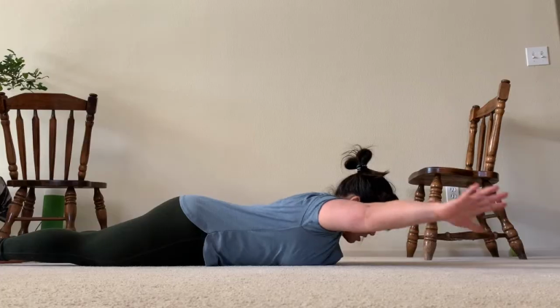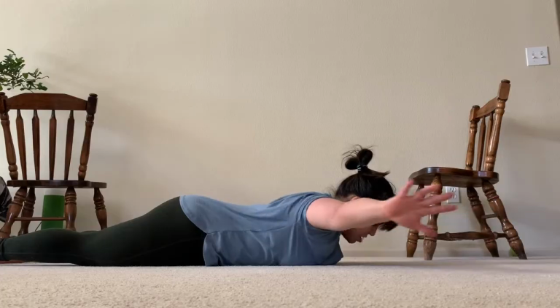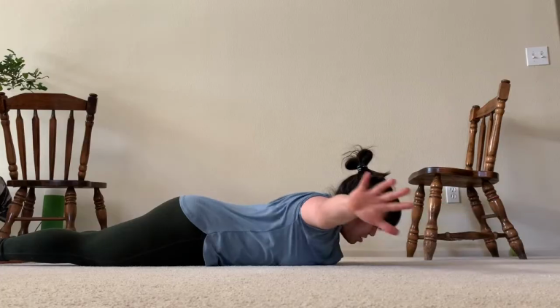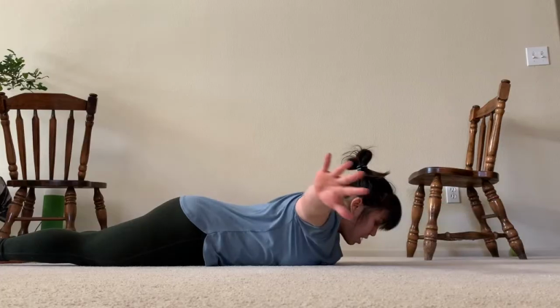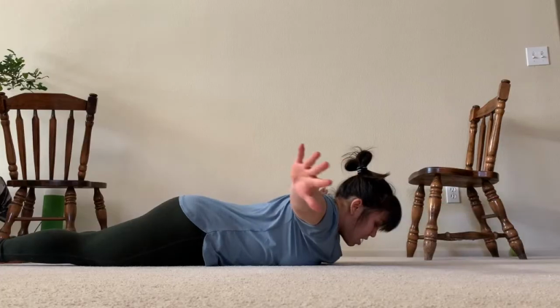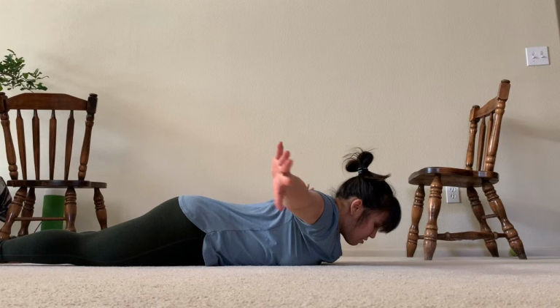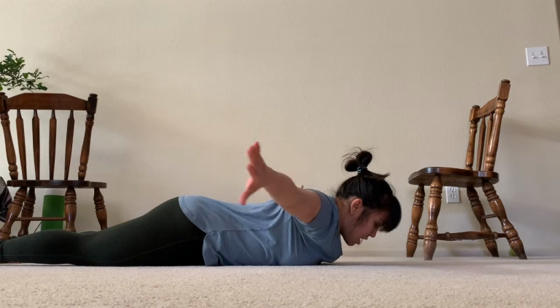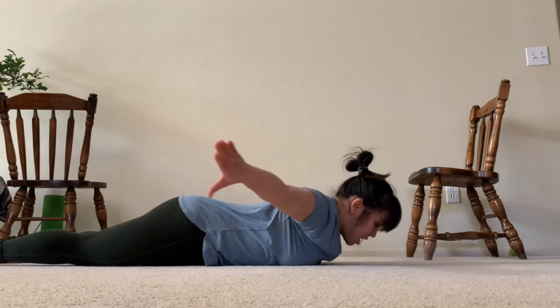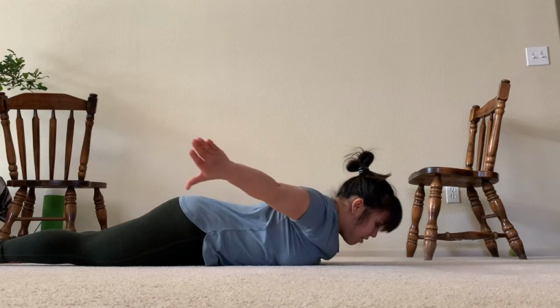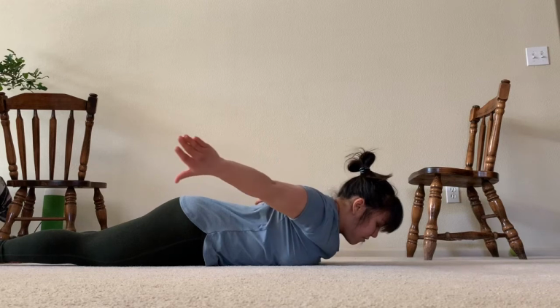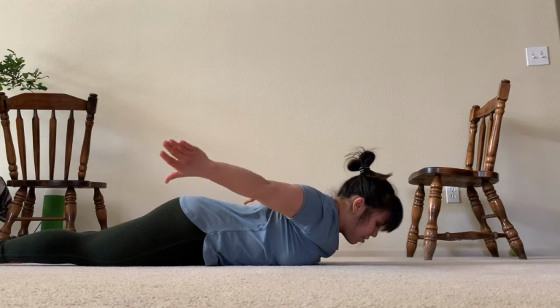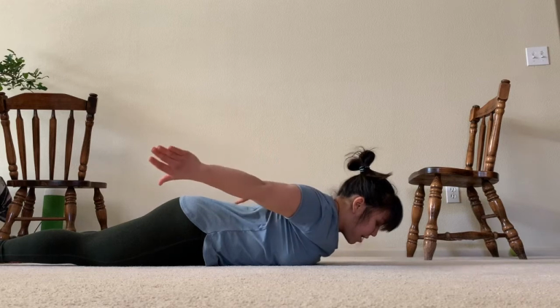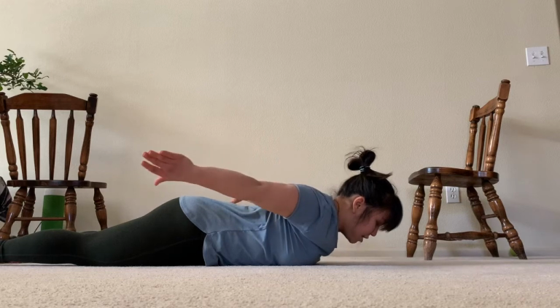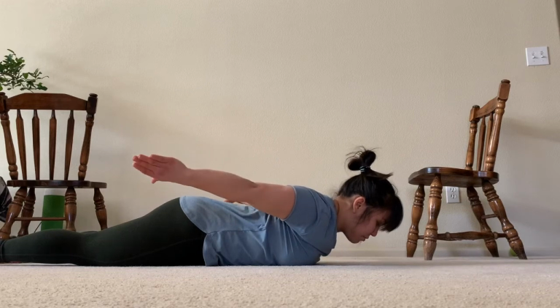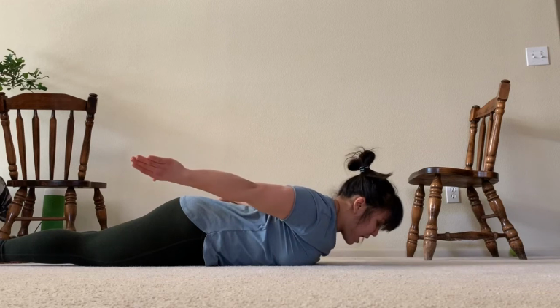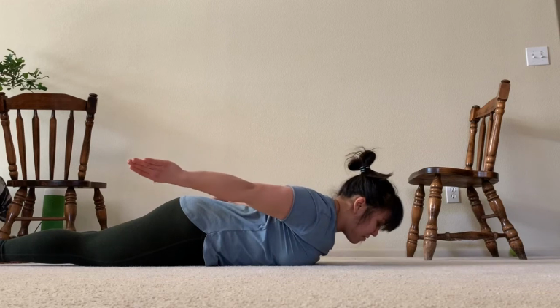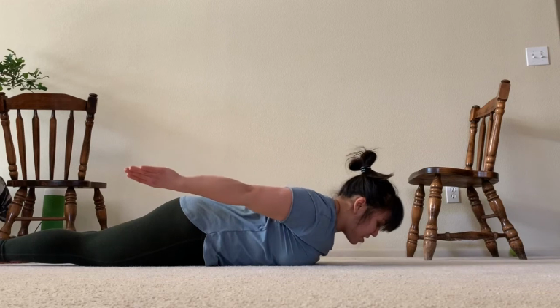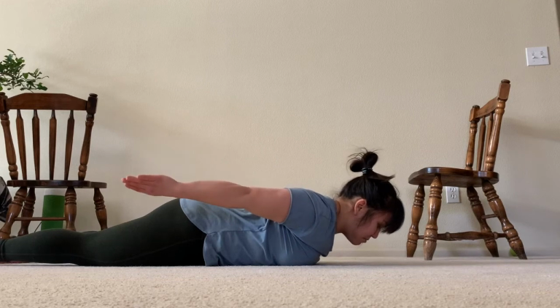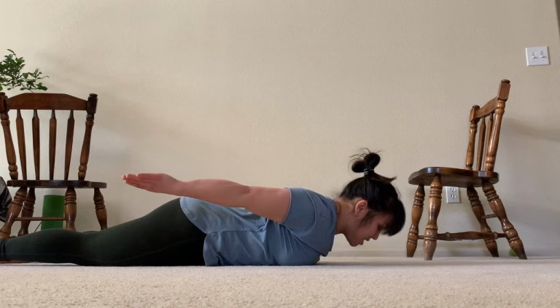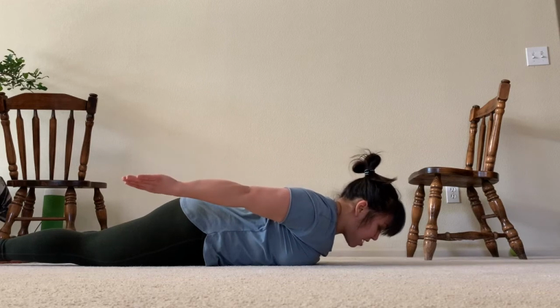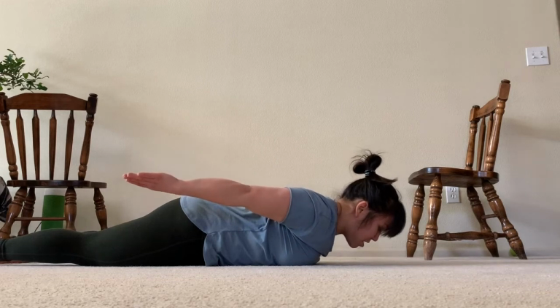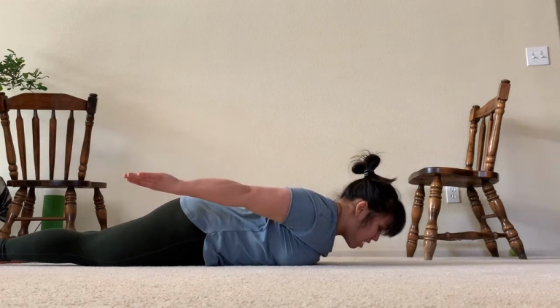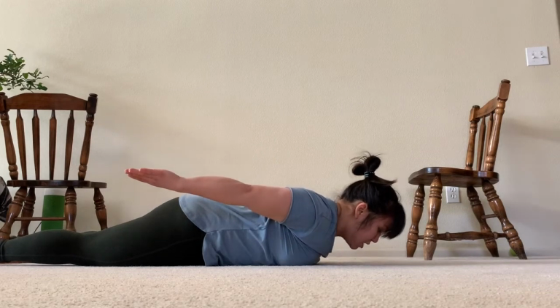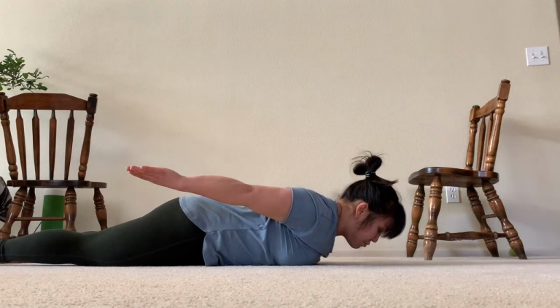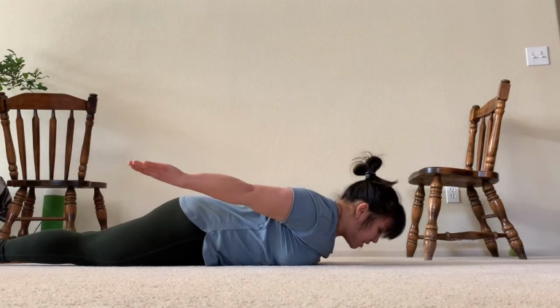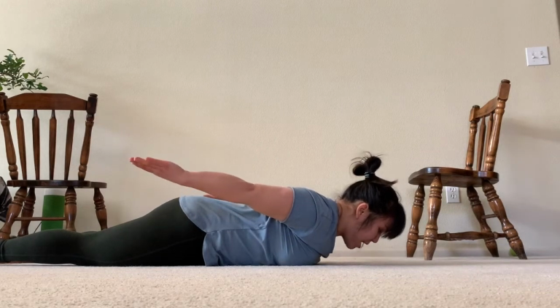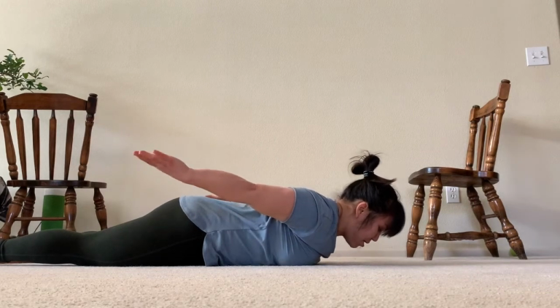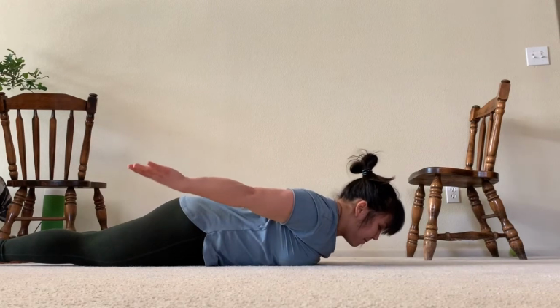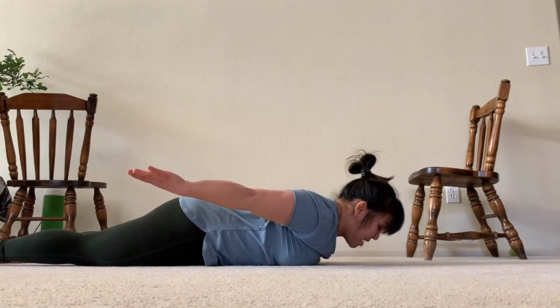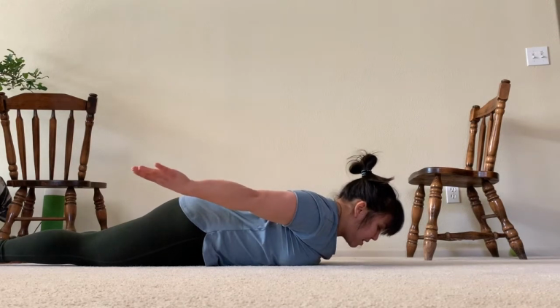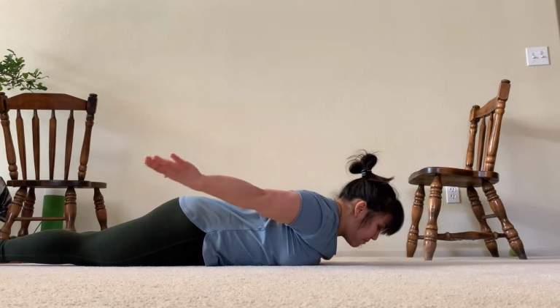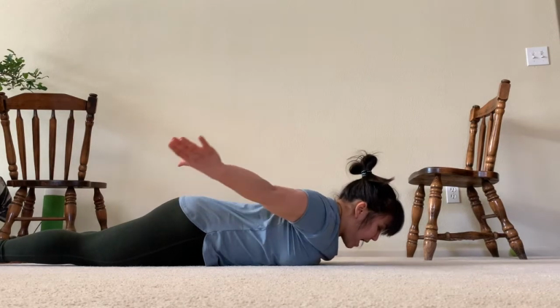Two, three, four — and then drive the thumbs together, squeeze up, and then back.